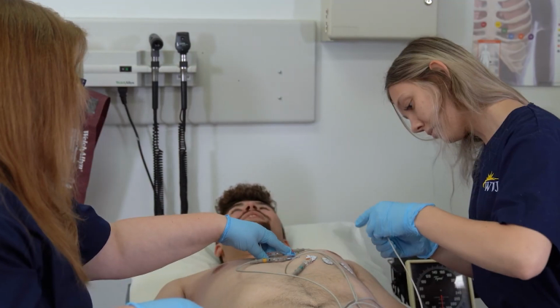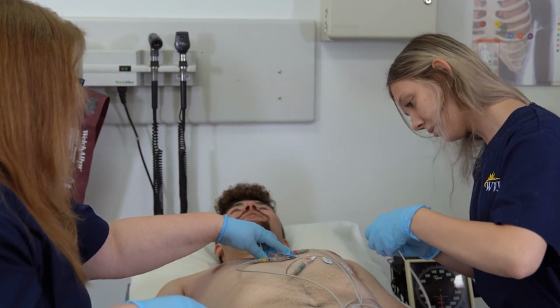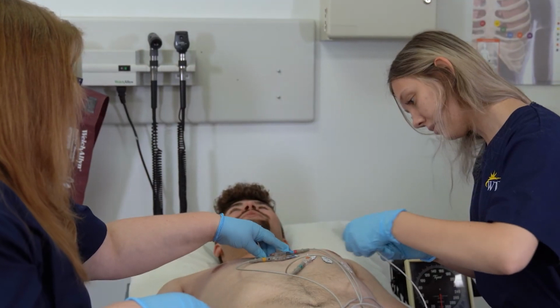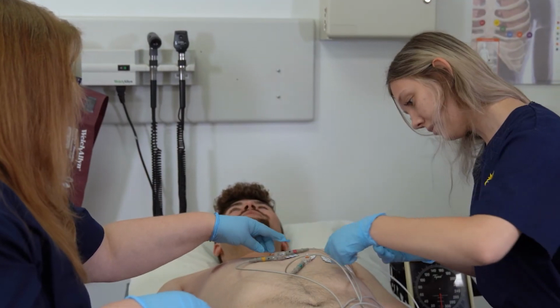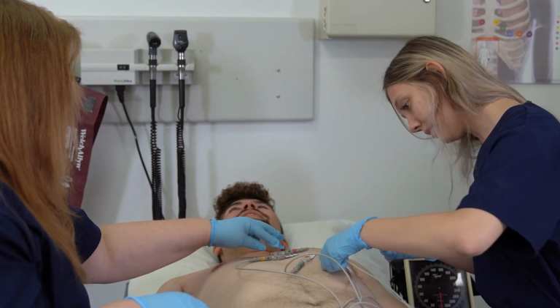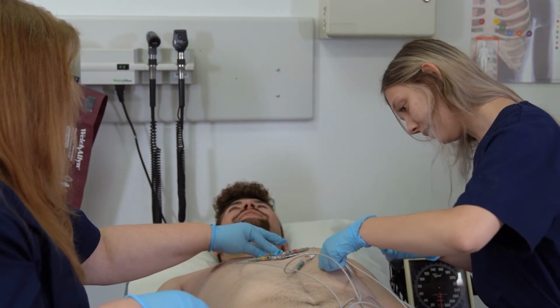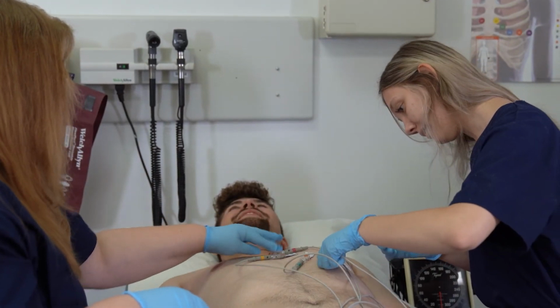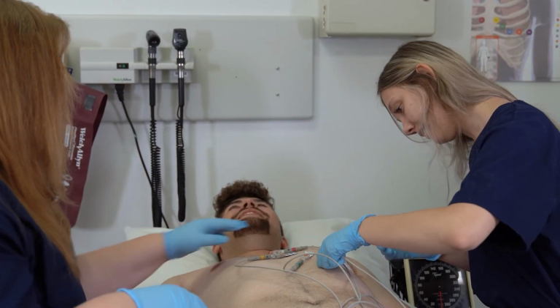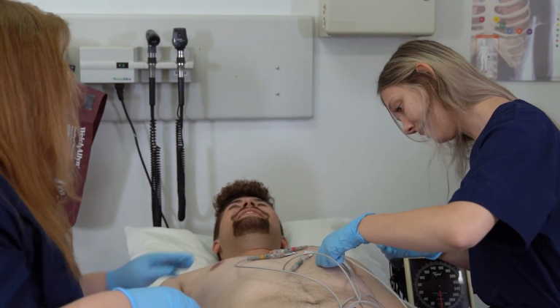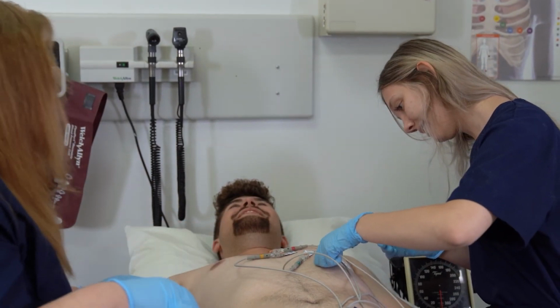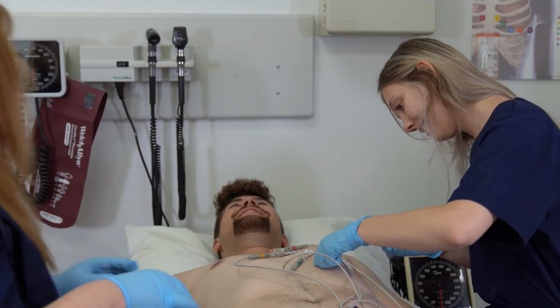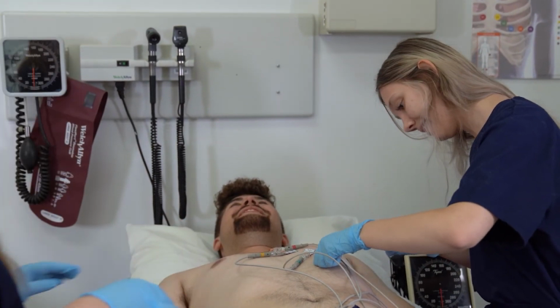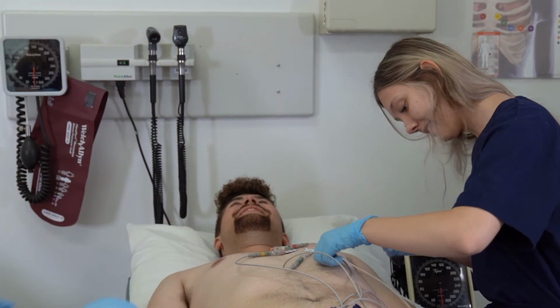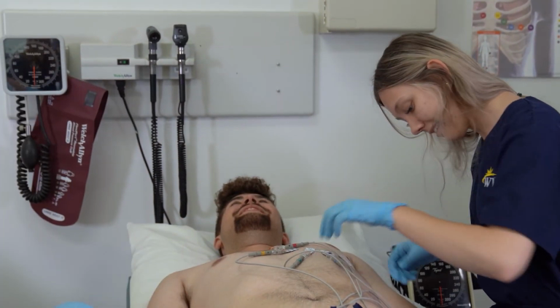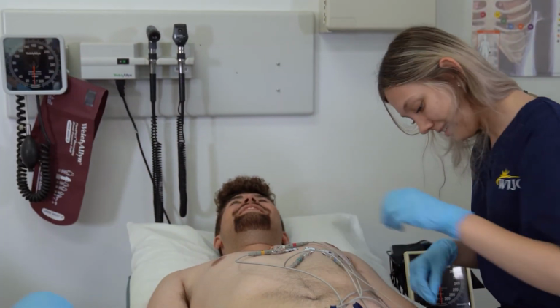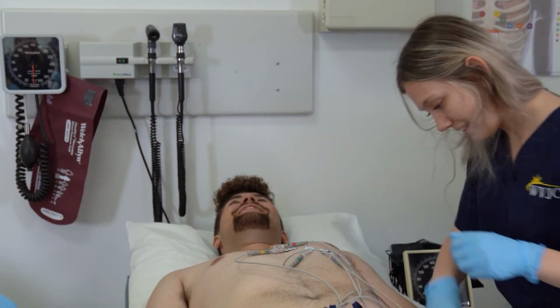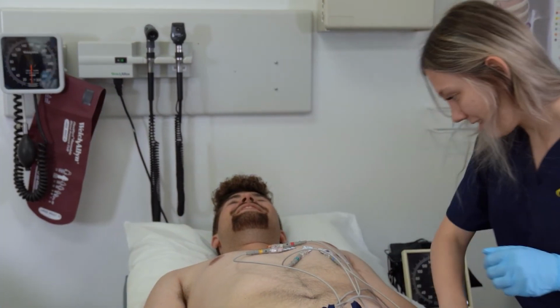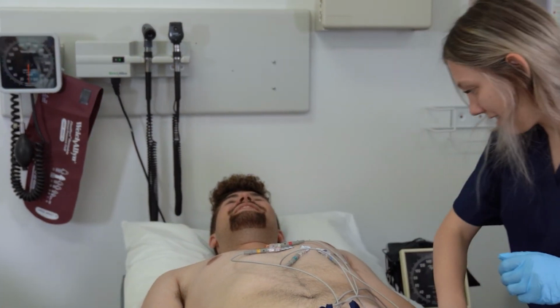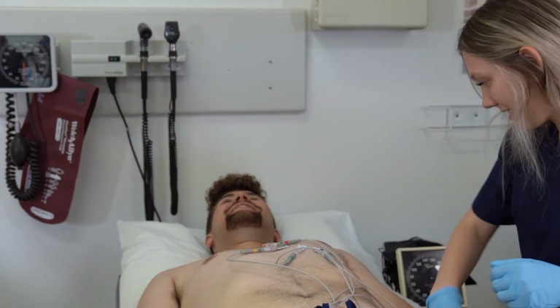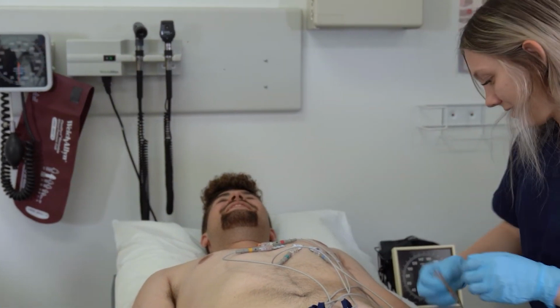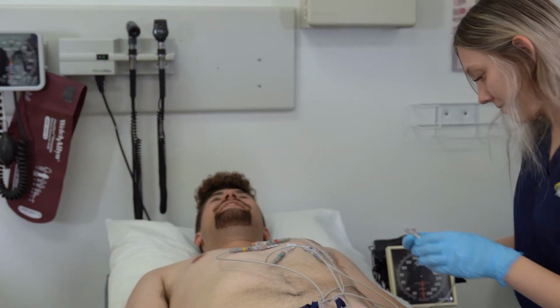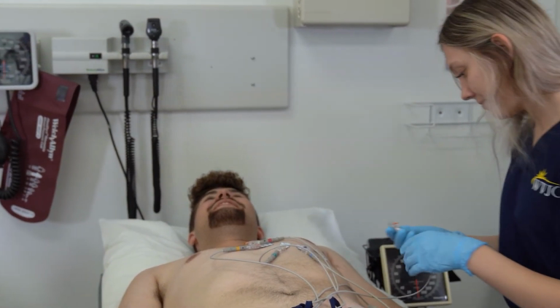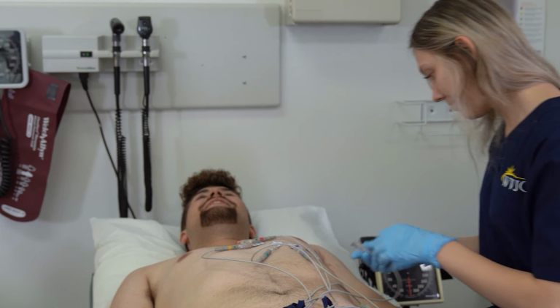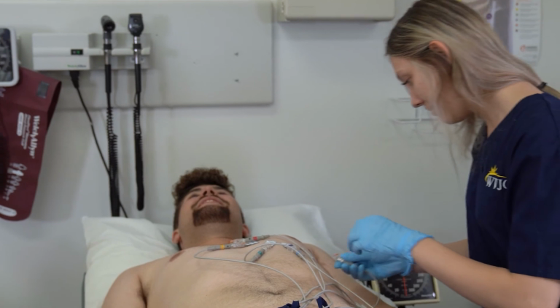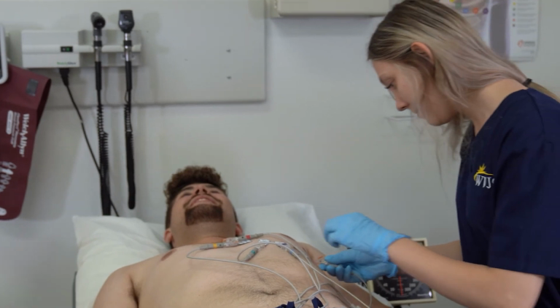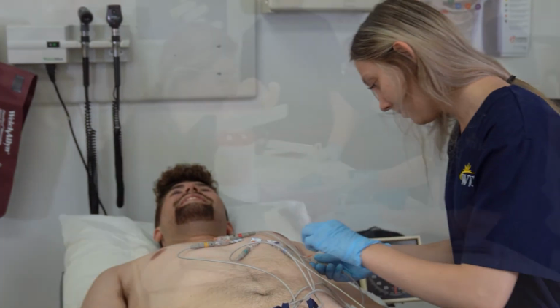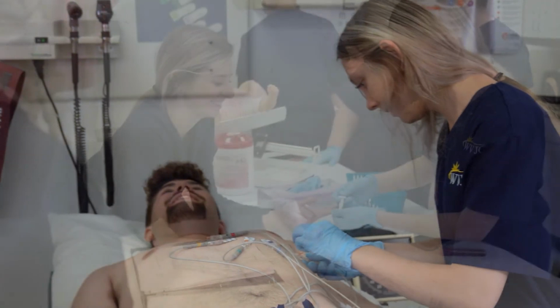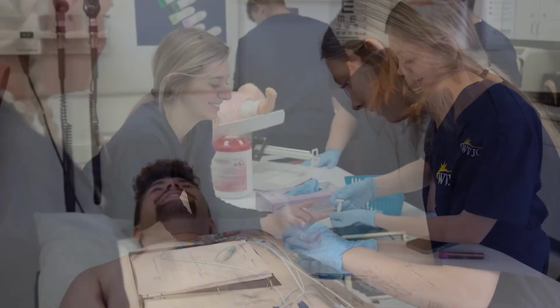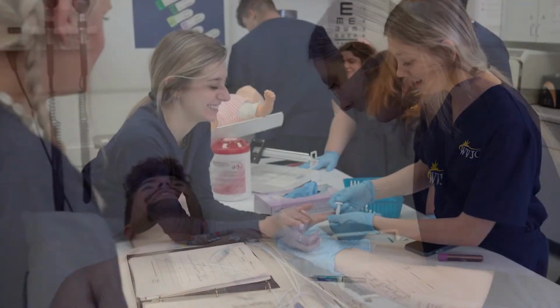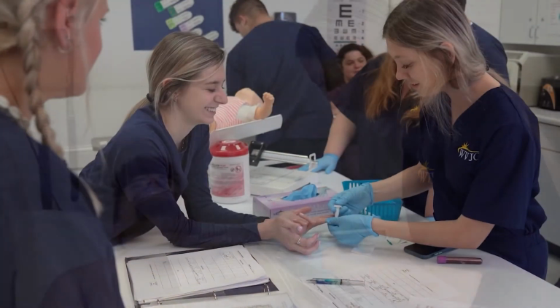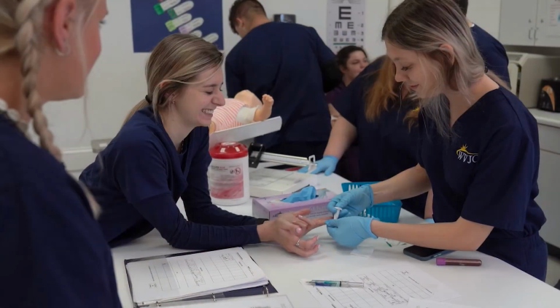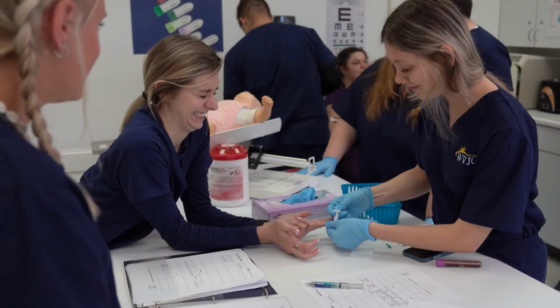To learn how you can start your career as a clinical medical assistant, contact WVJC today.